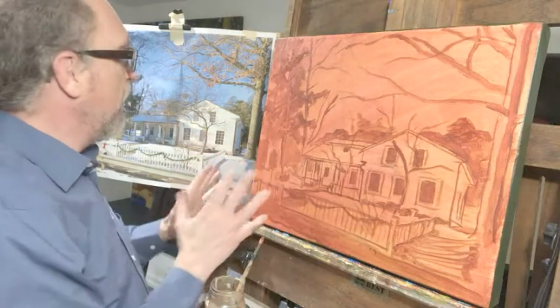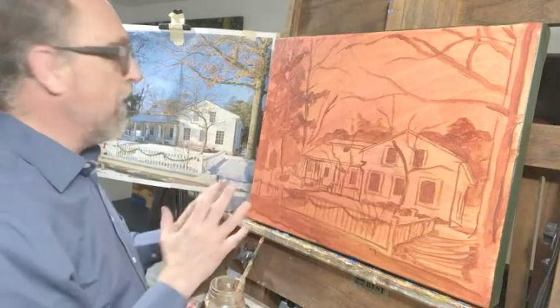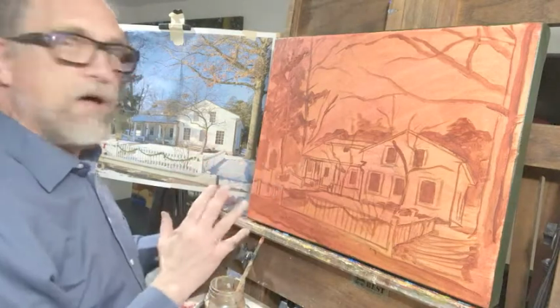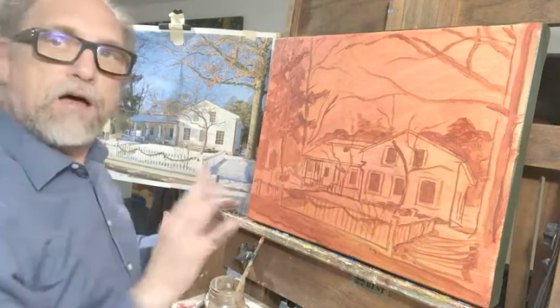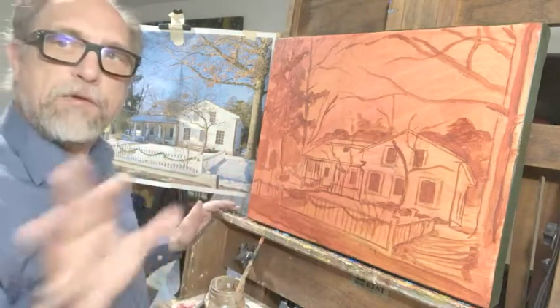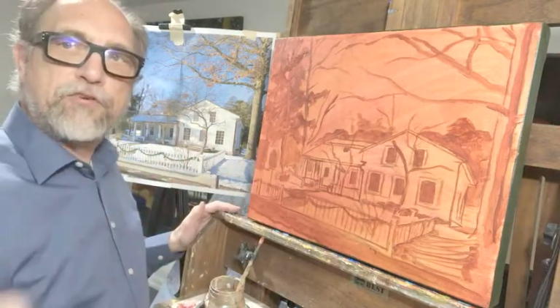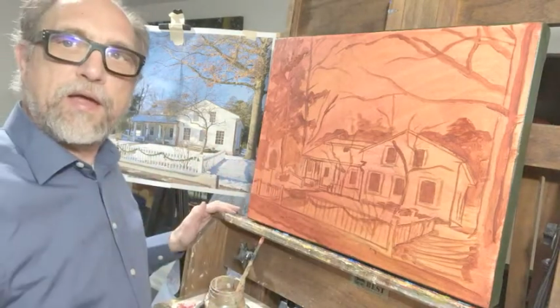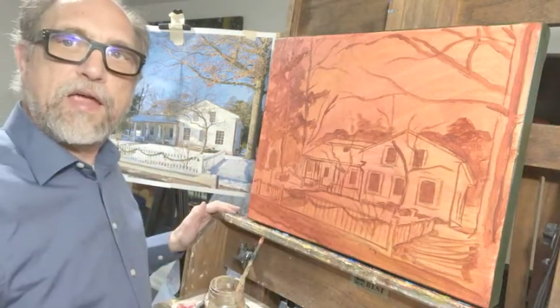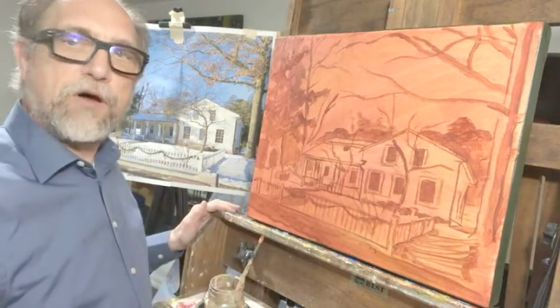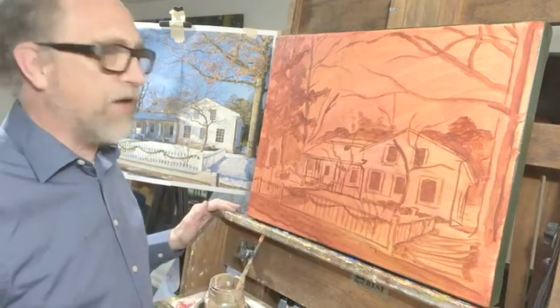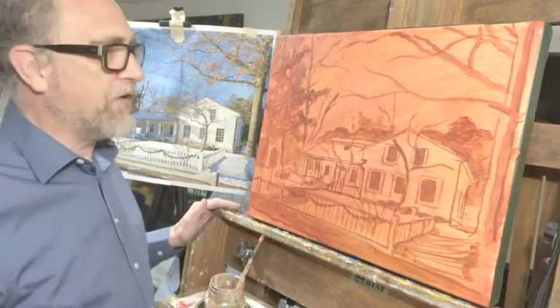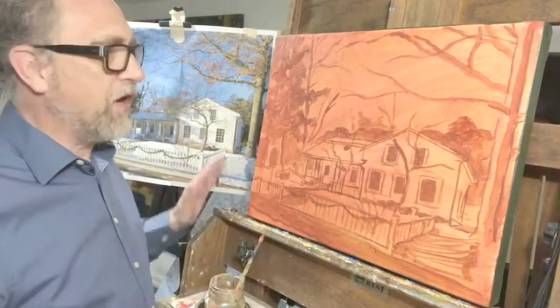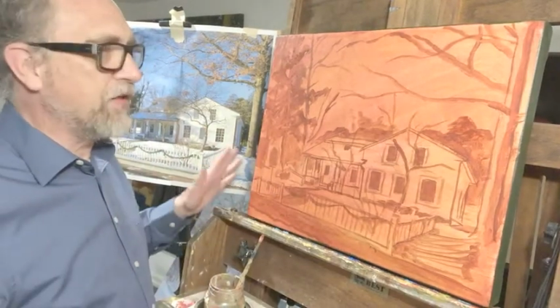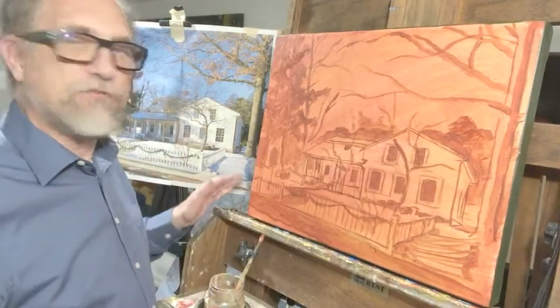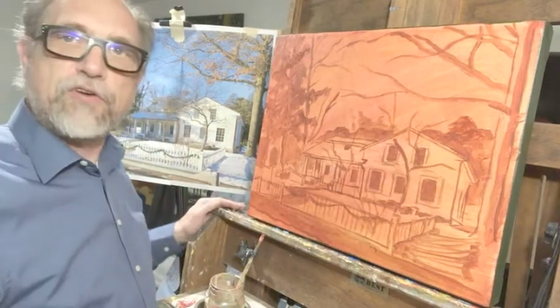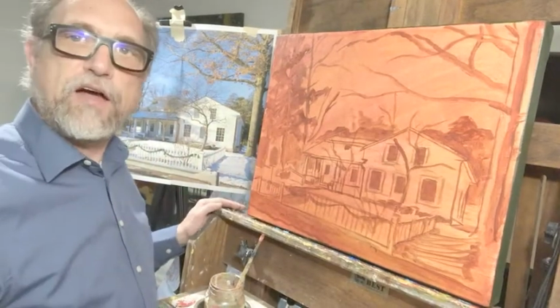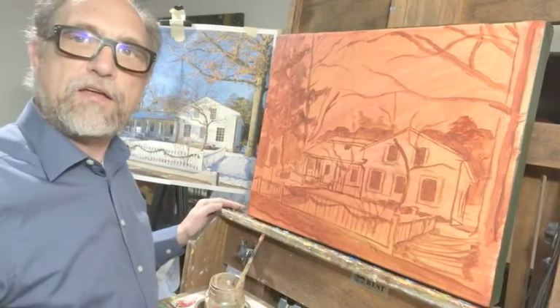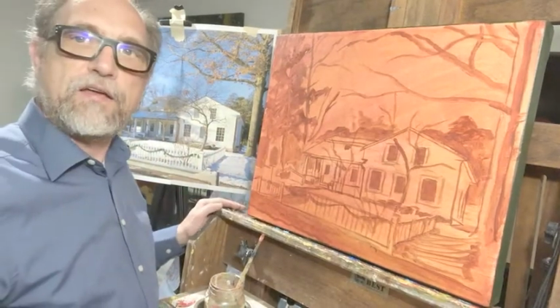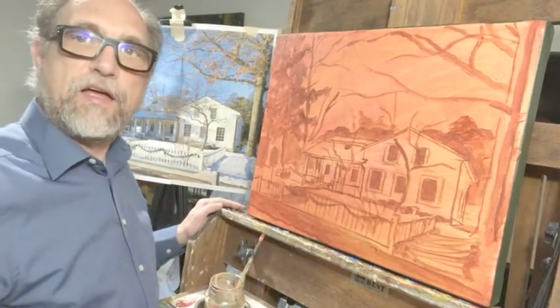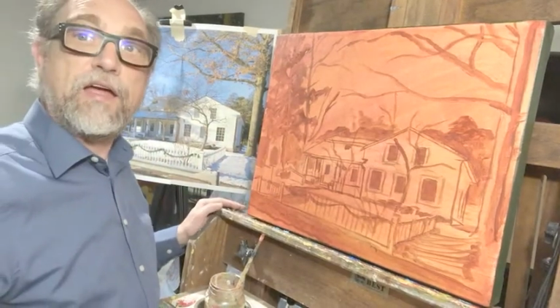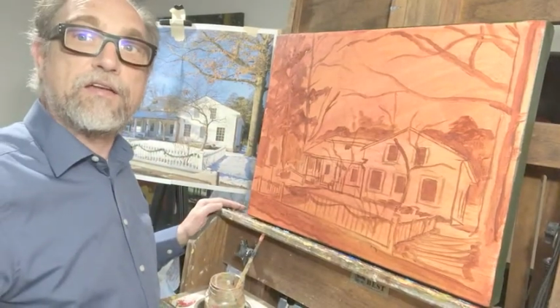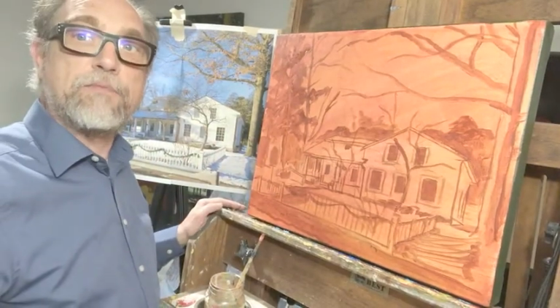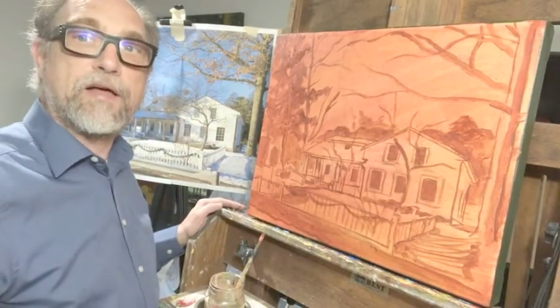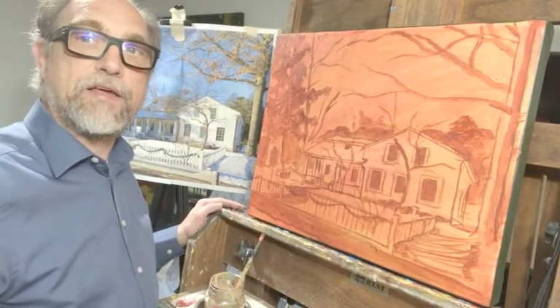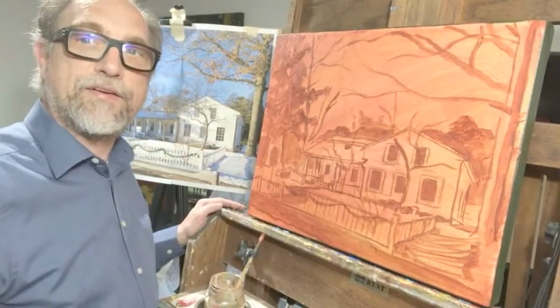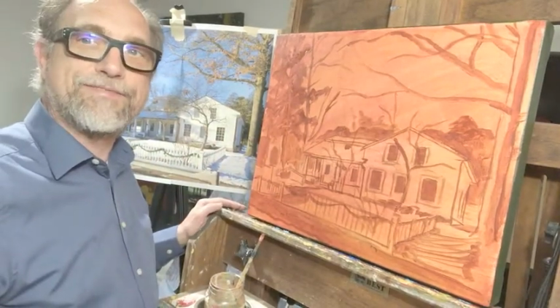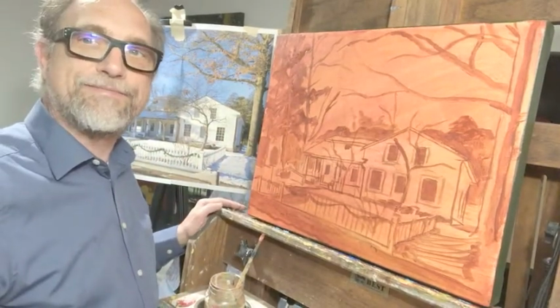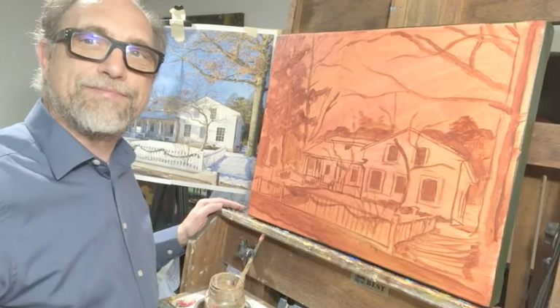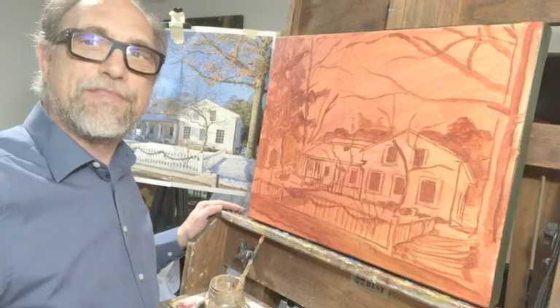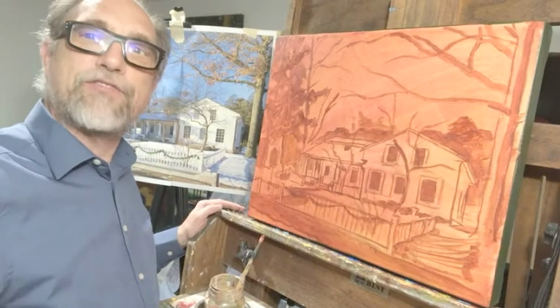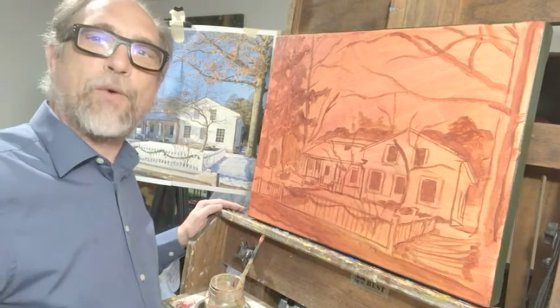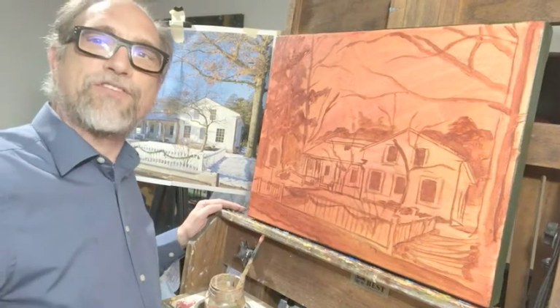I'm going to turn my camera off for now, let this dry, and come back later. Thanks for watching.